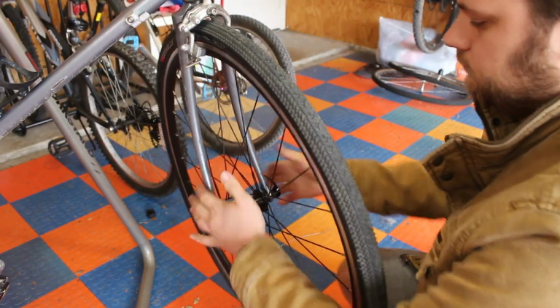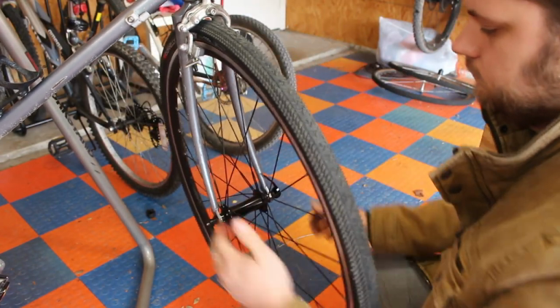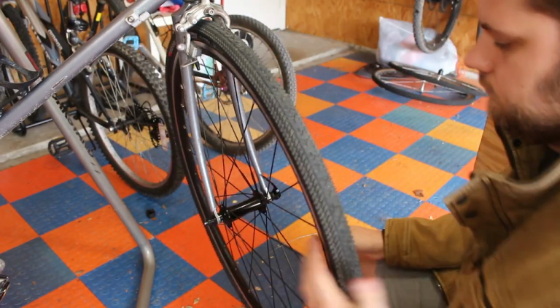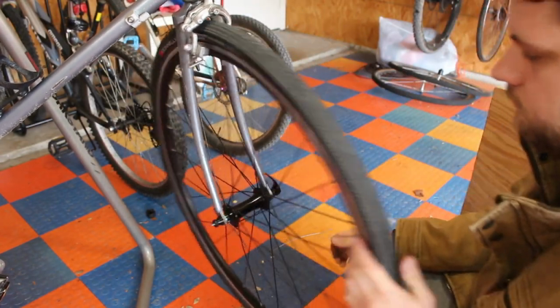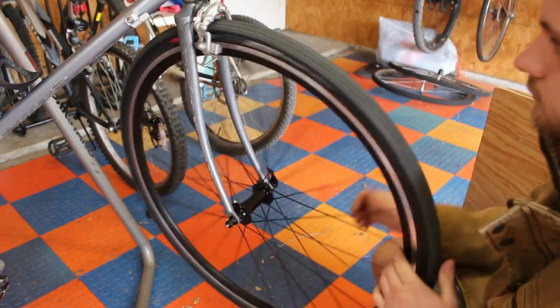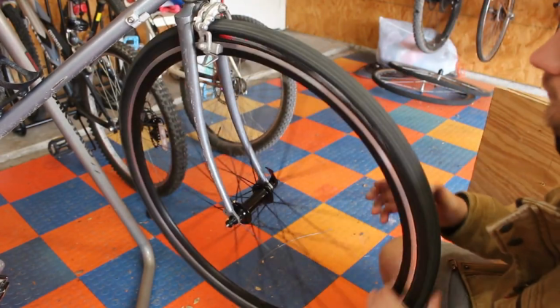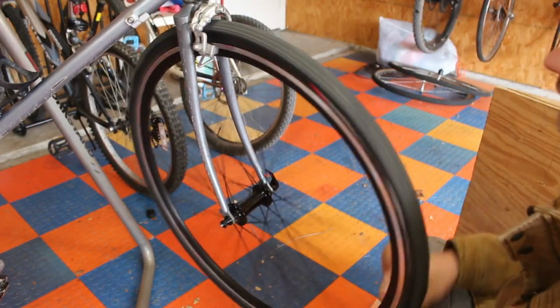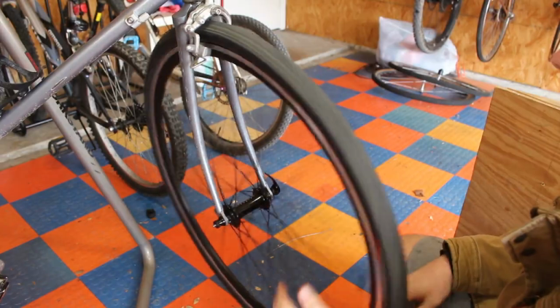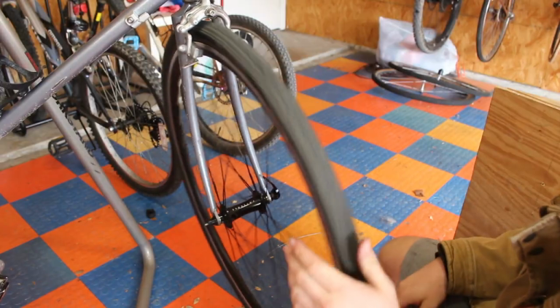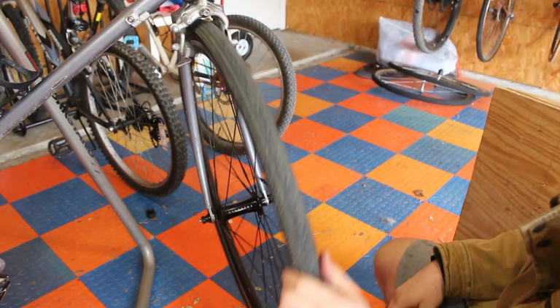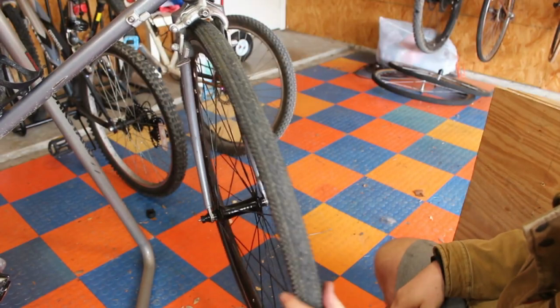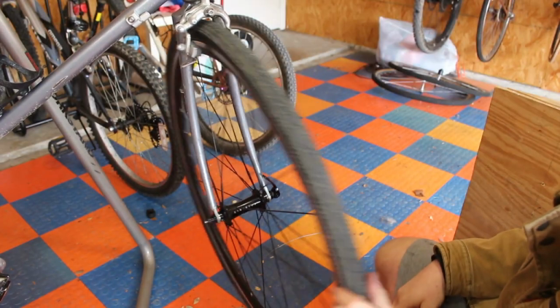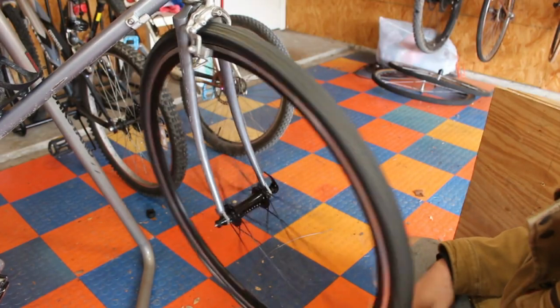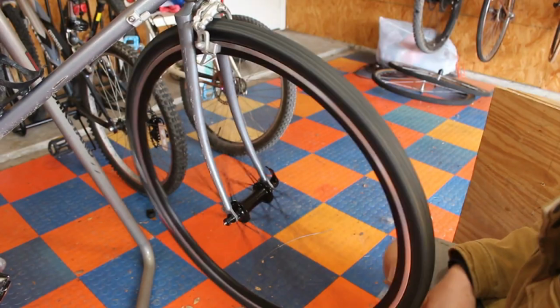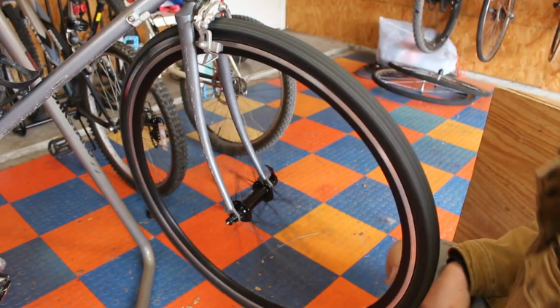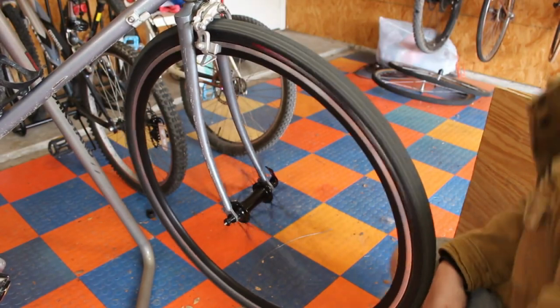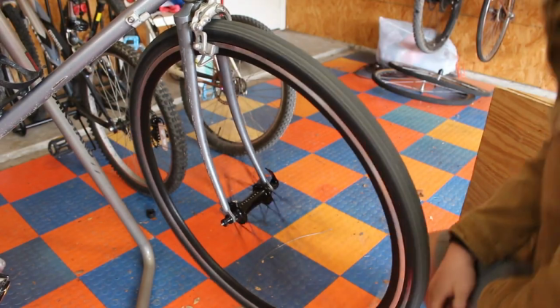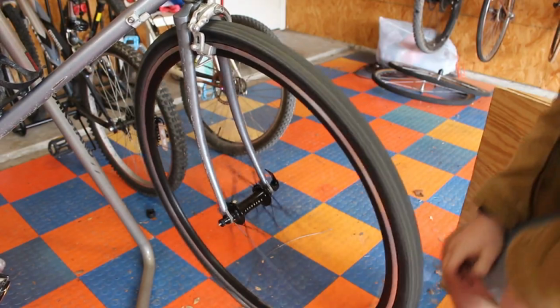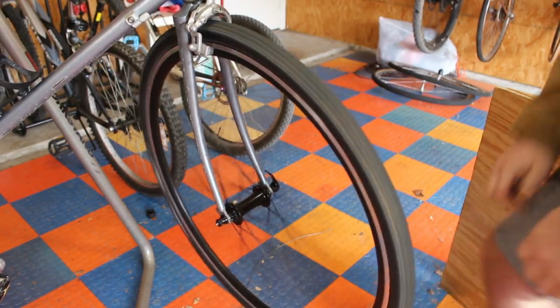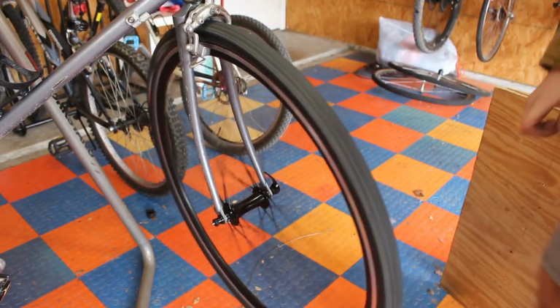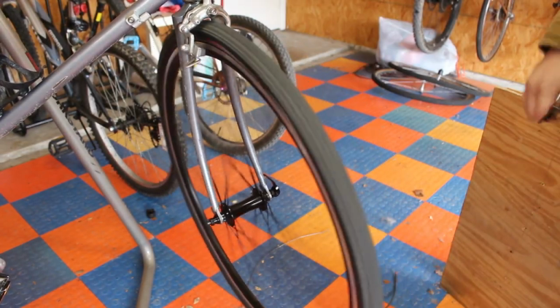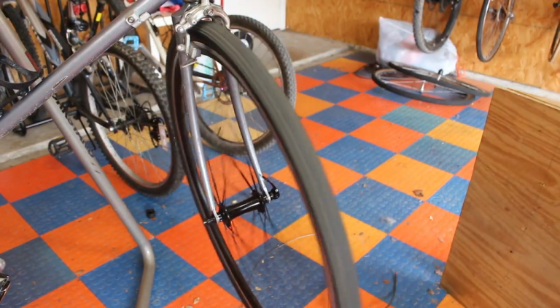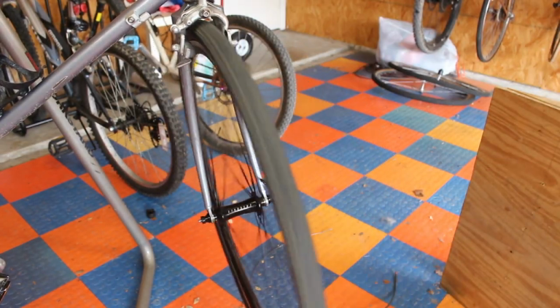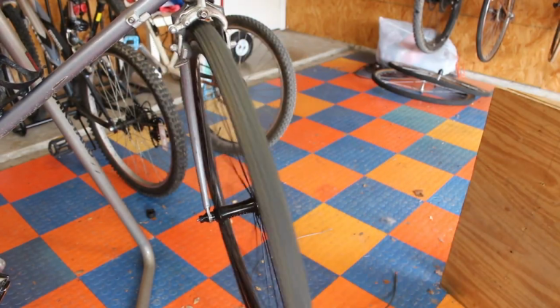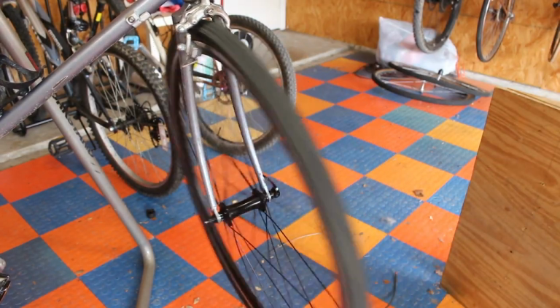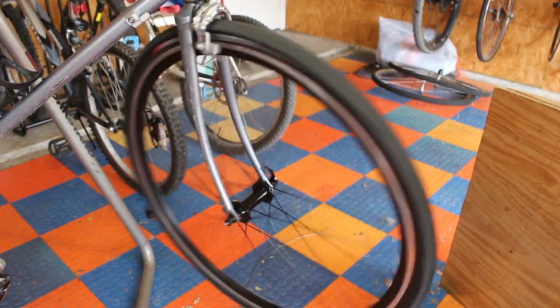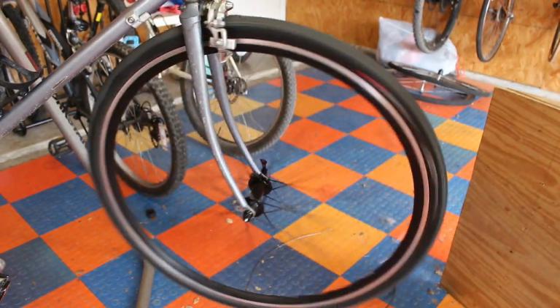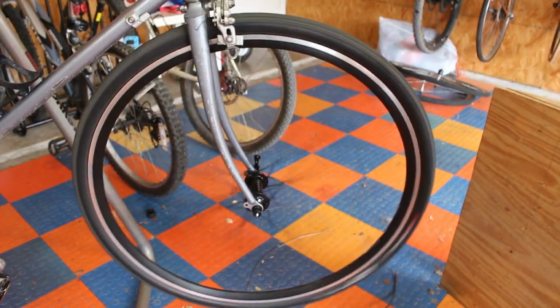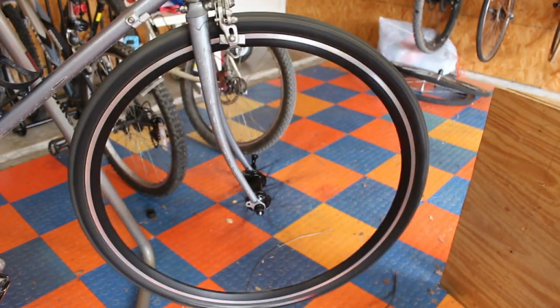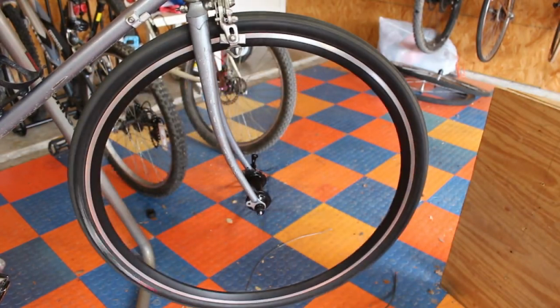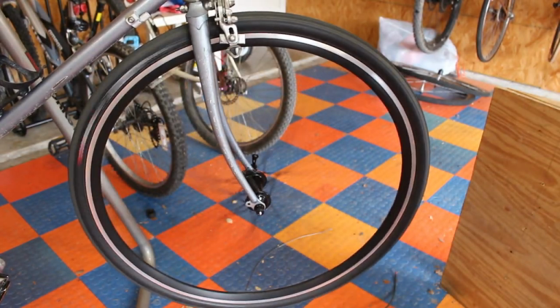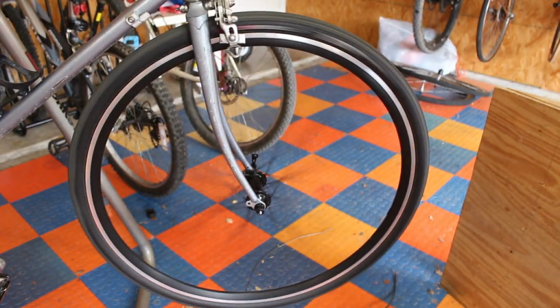As you can see, there's a really good amount of clearance on the front fork for that 35c gravel tire.